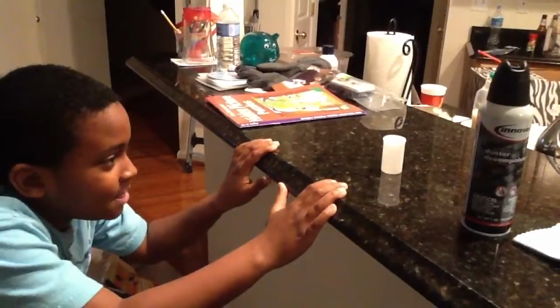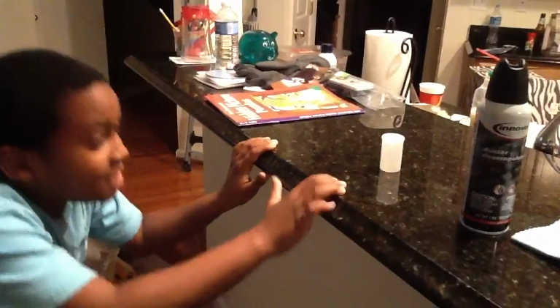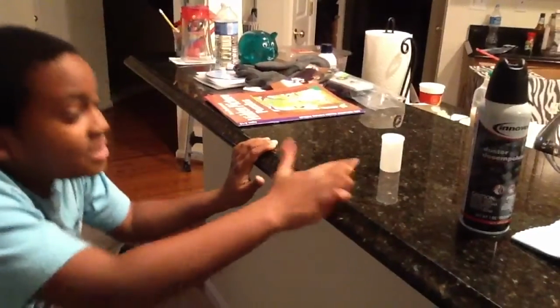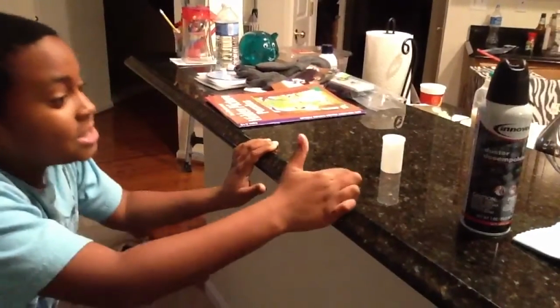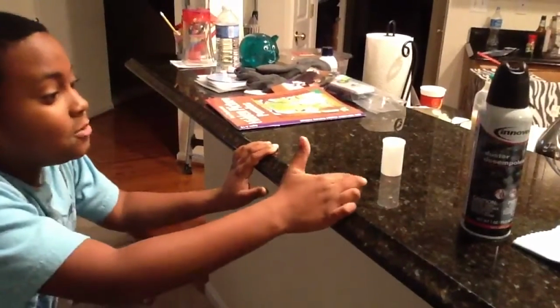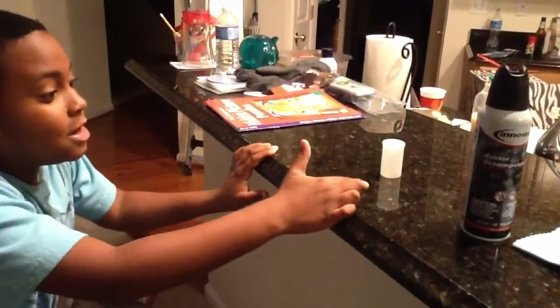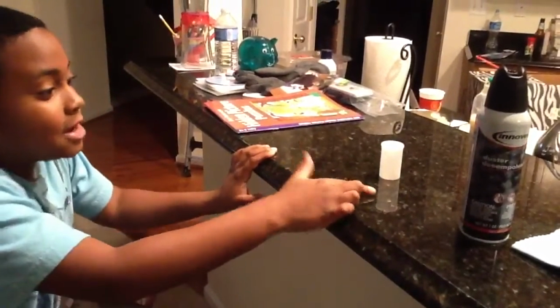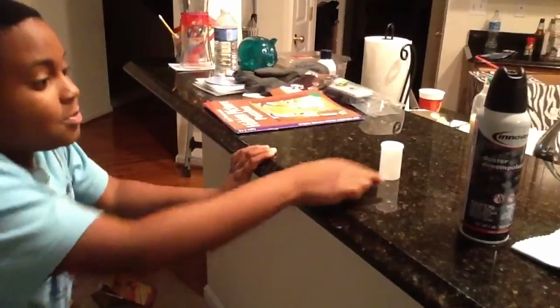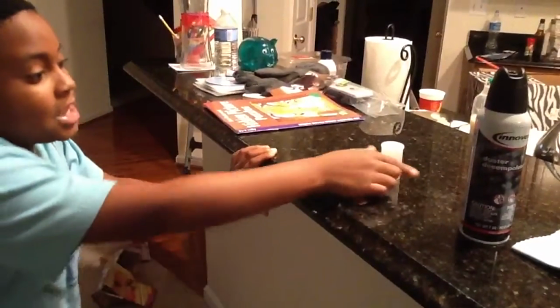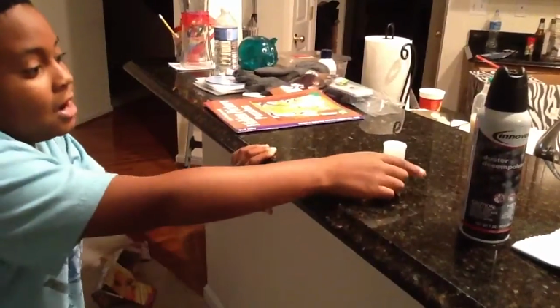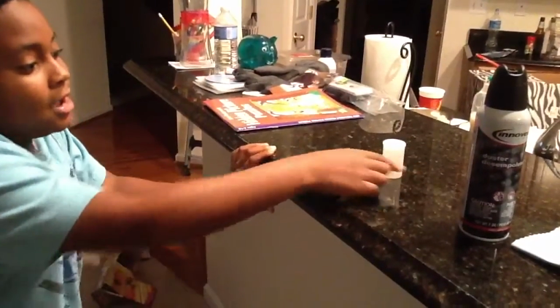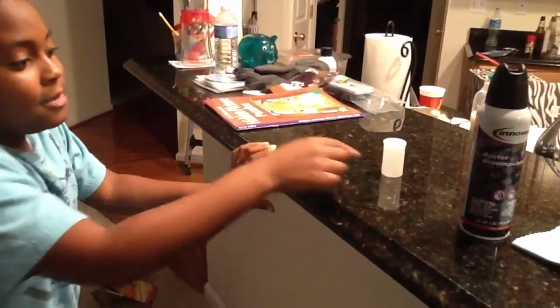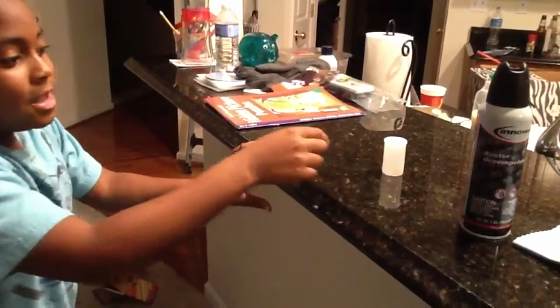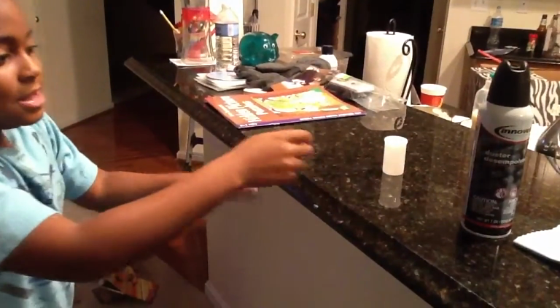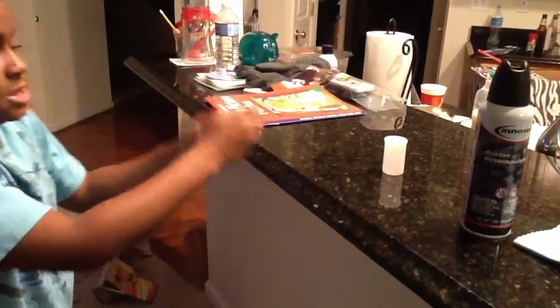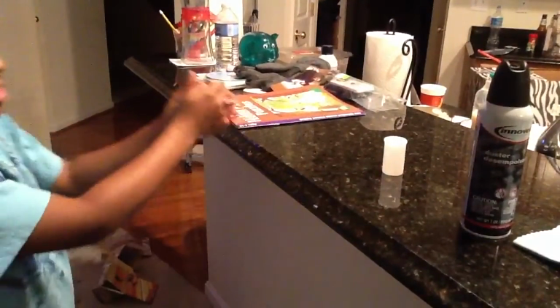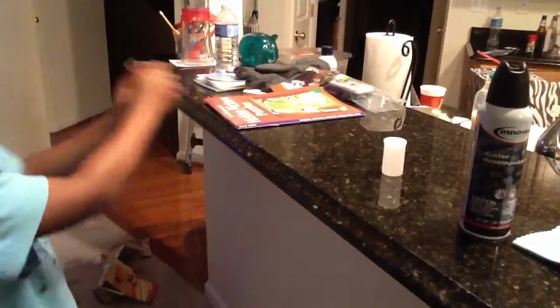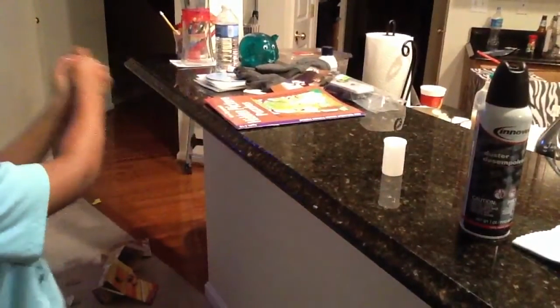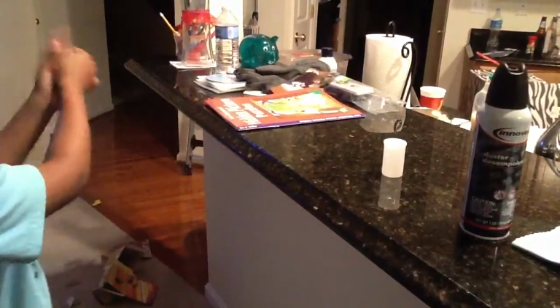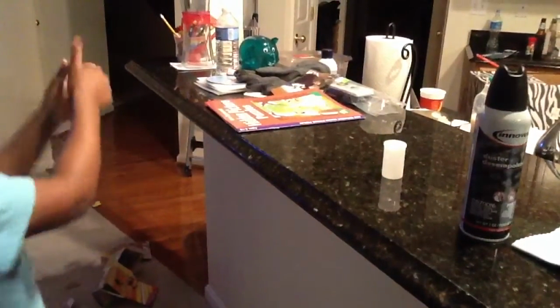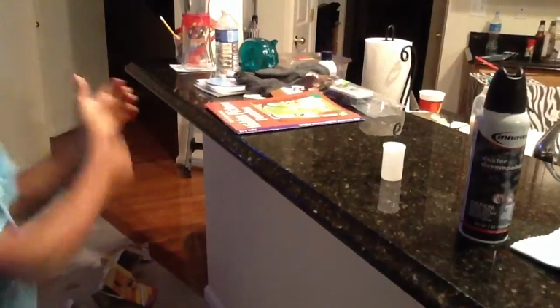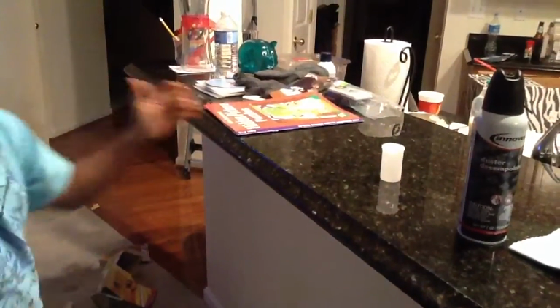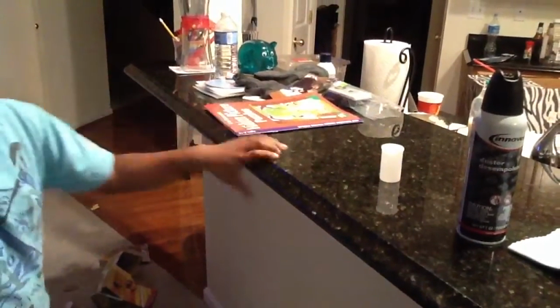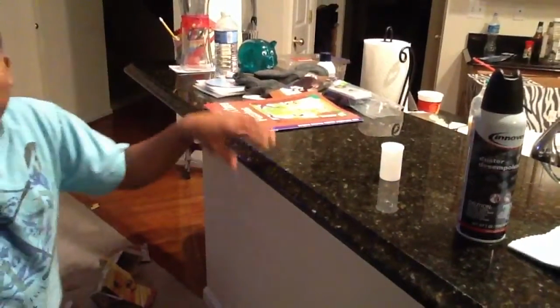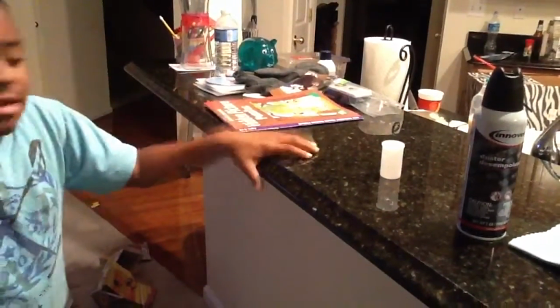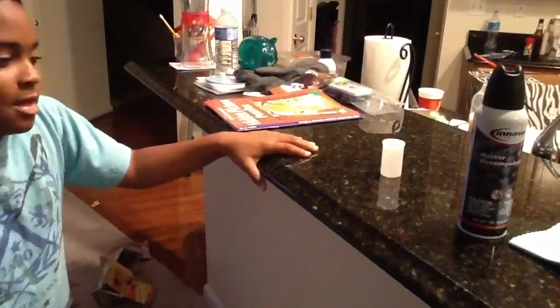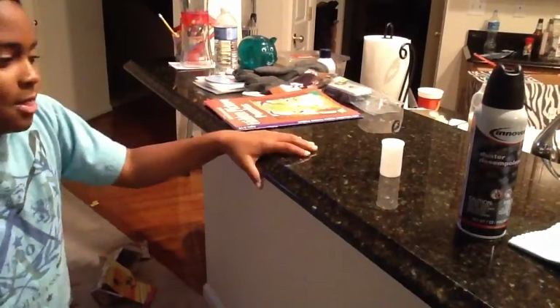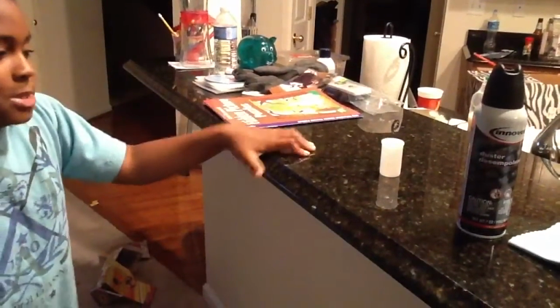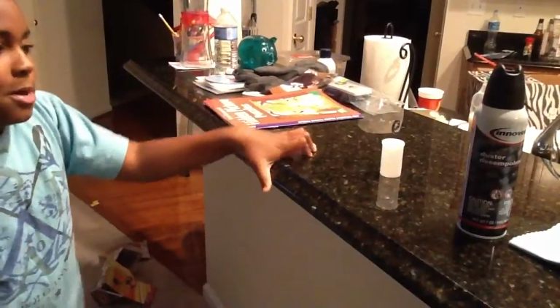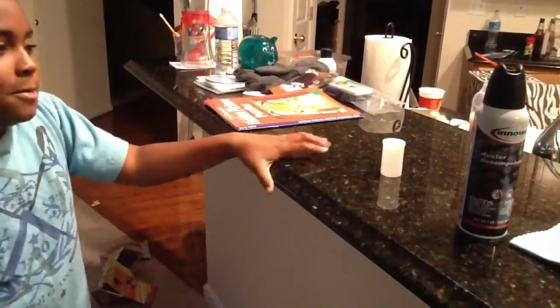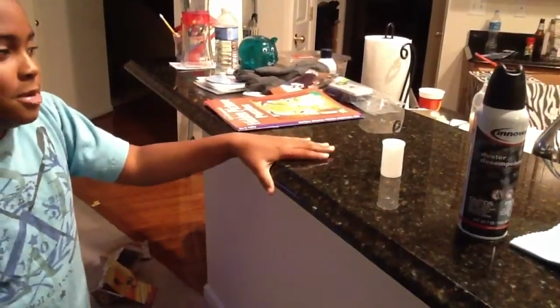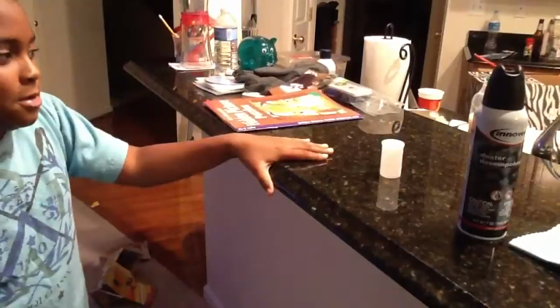And if it doesn't work, pick it up, and then just flick the cap off of it. That's what I'm going to do.